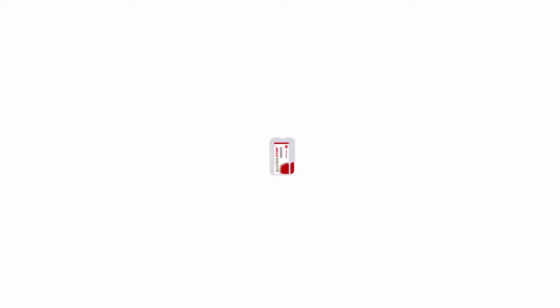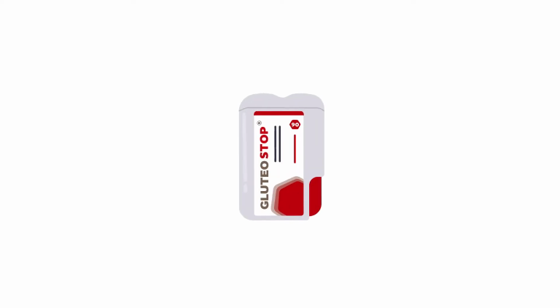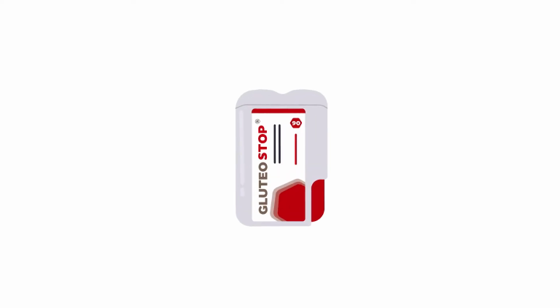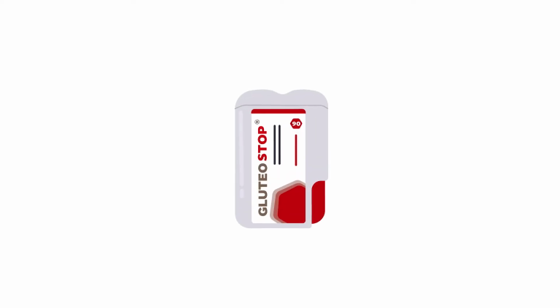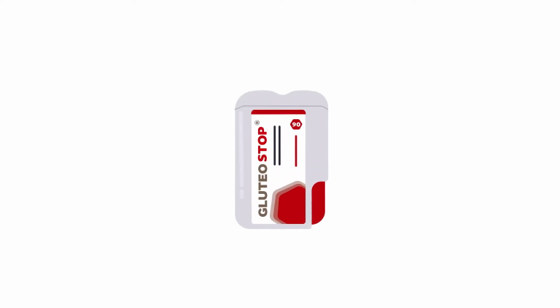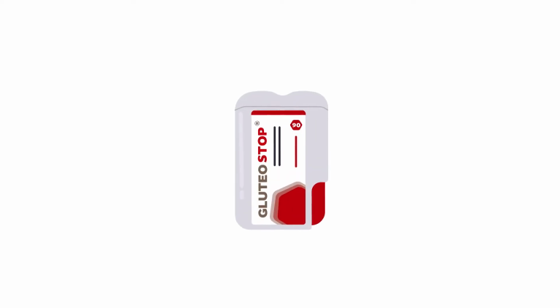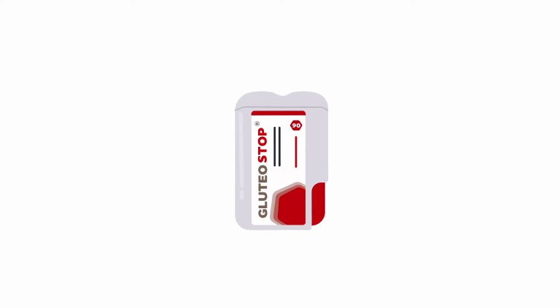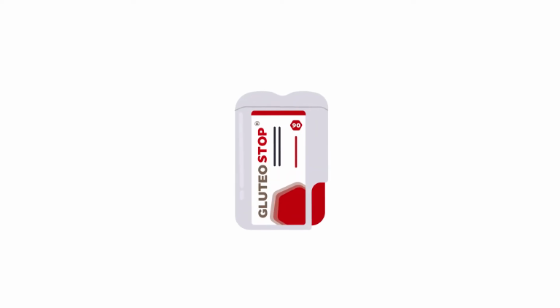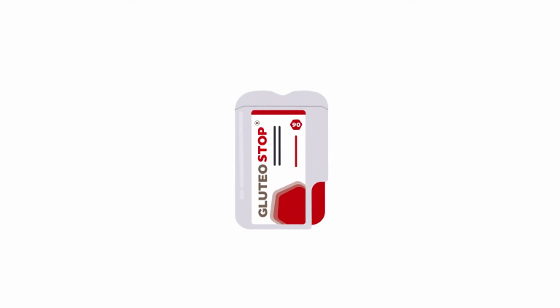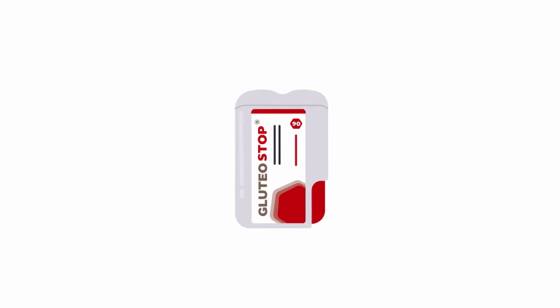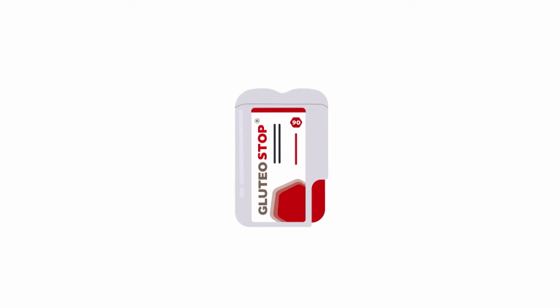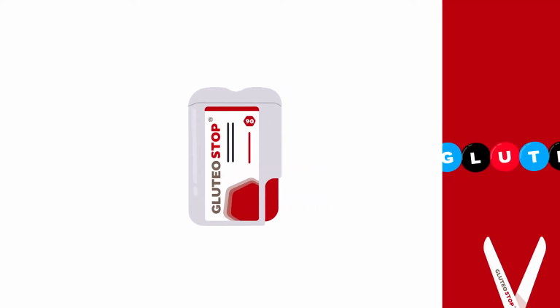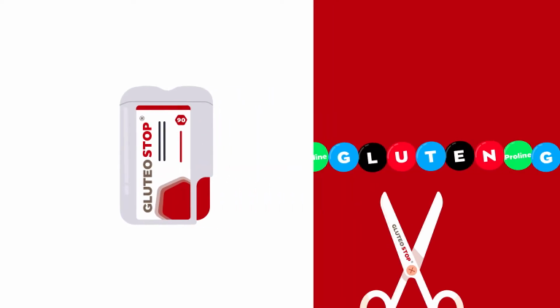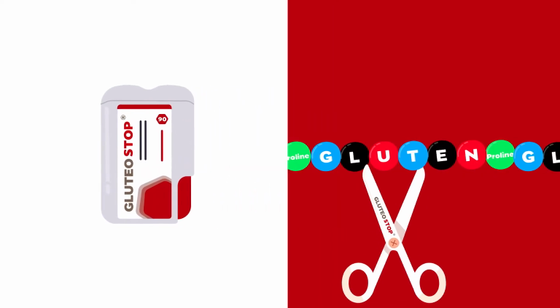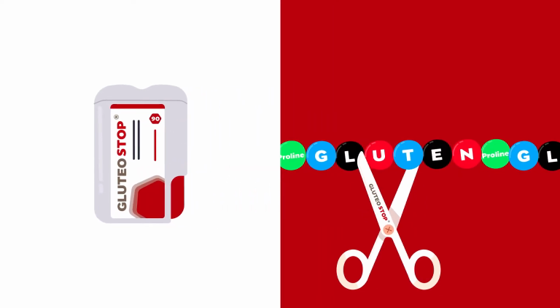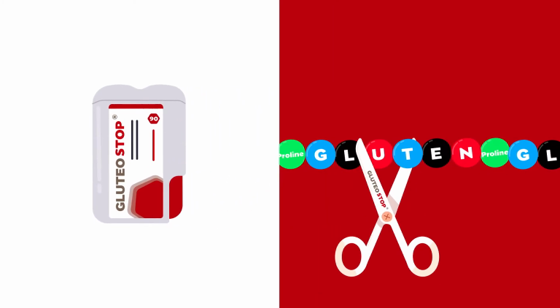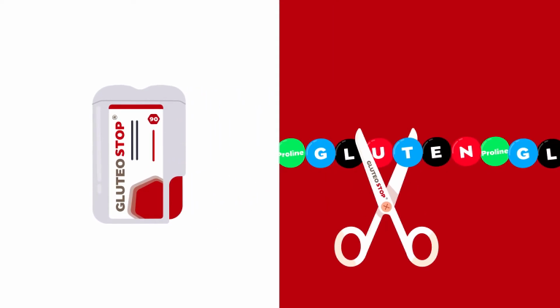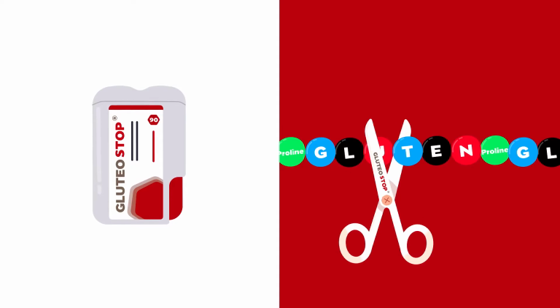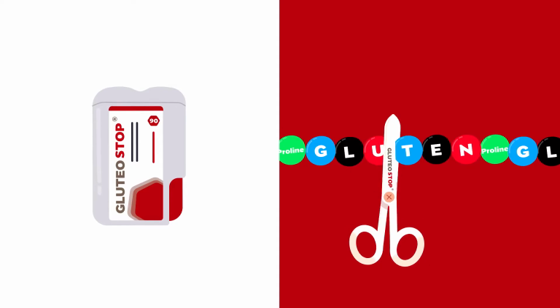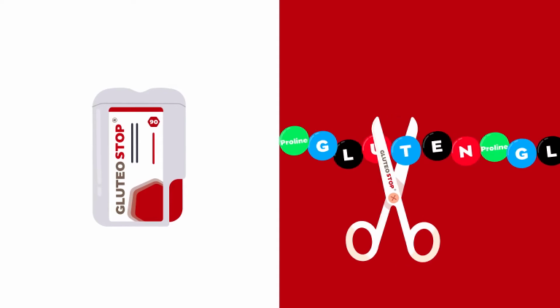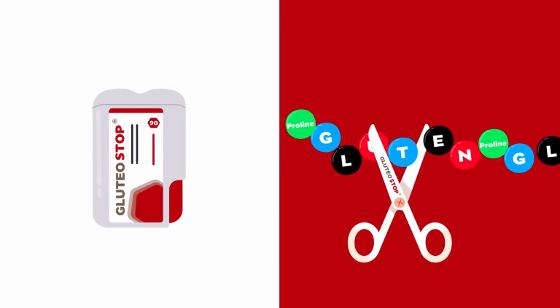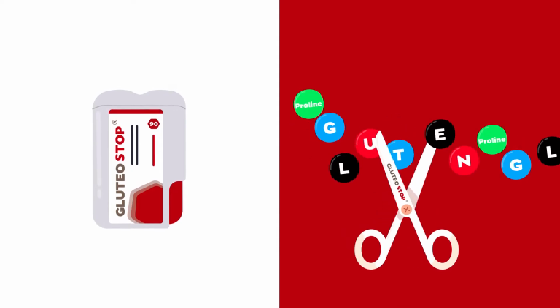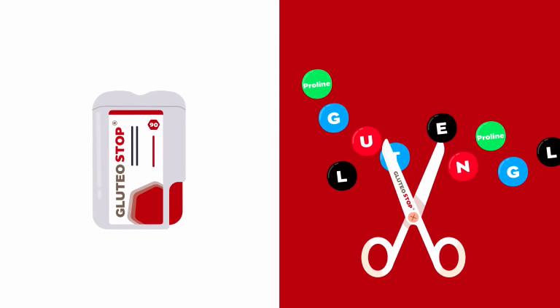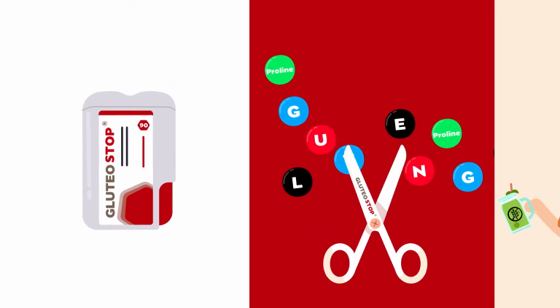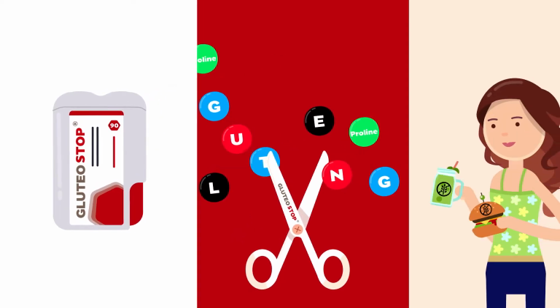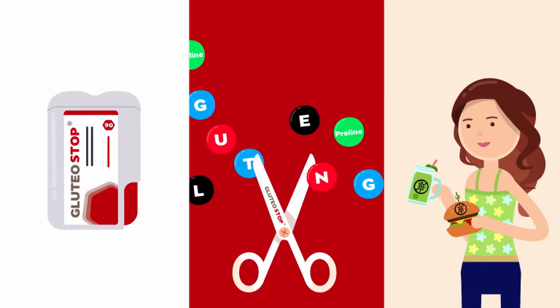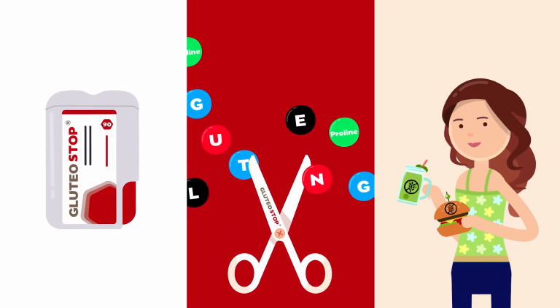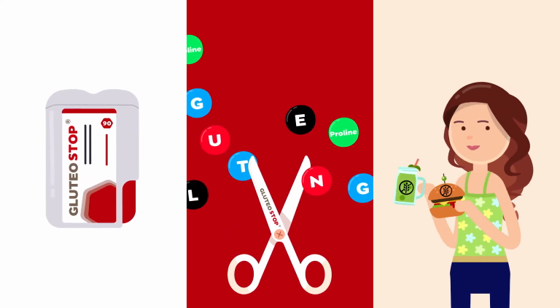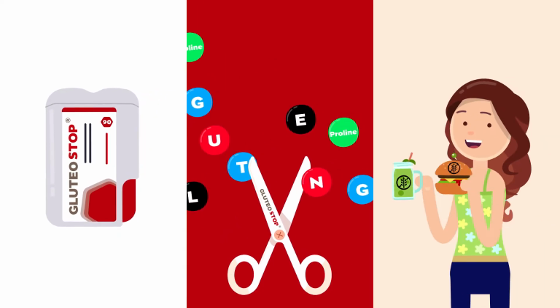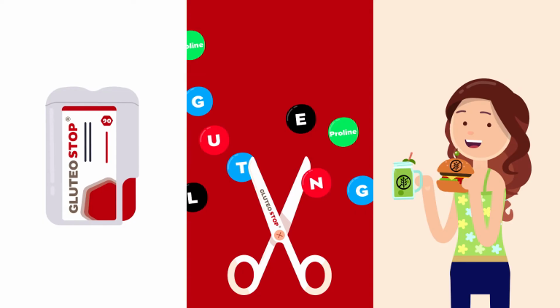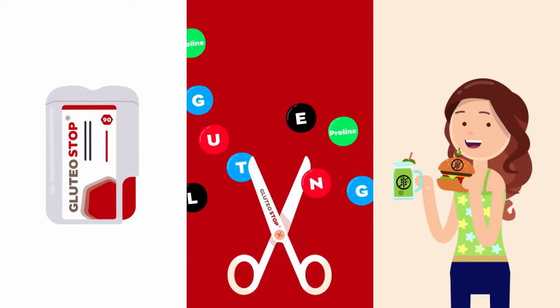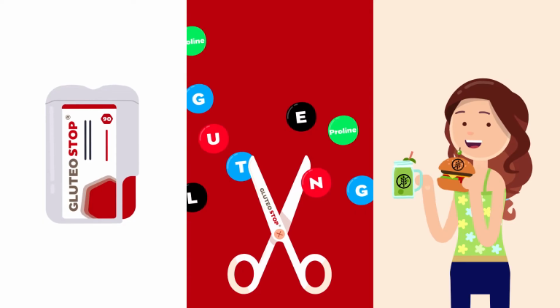Glutear Stop is a dietary supplement that helps break down gluten and thus functionally supports a gluten-free diet.